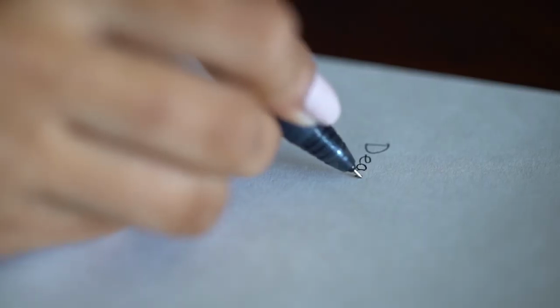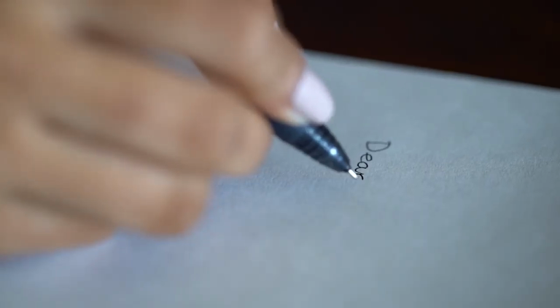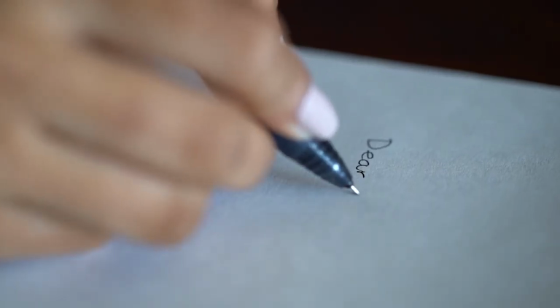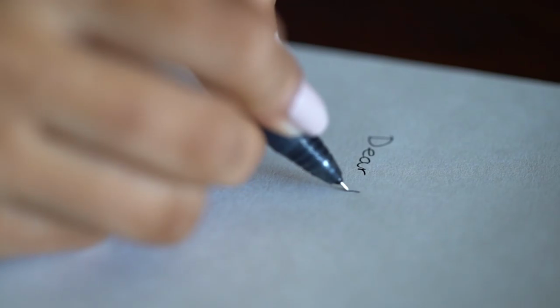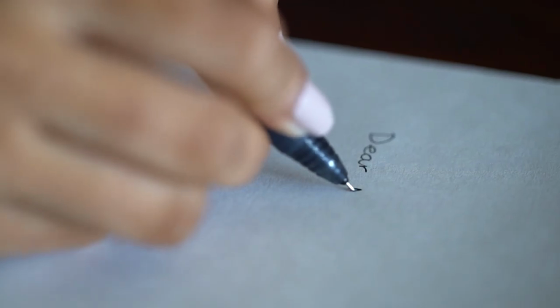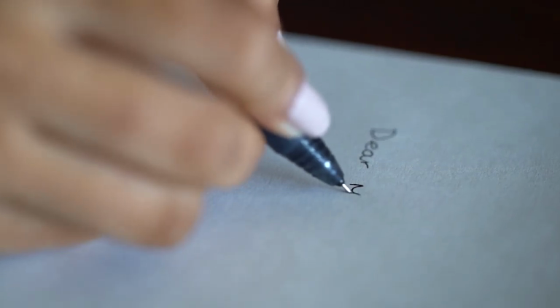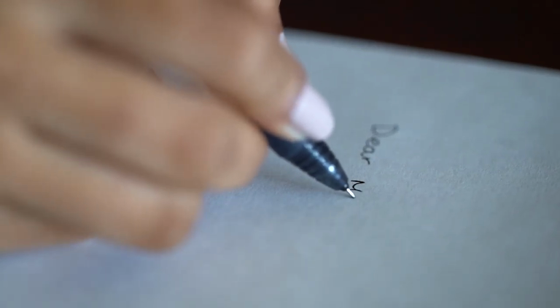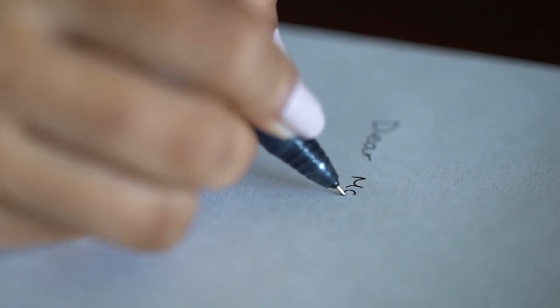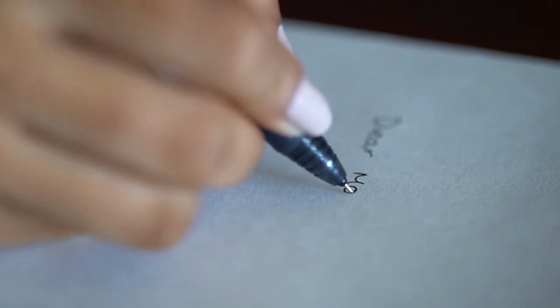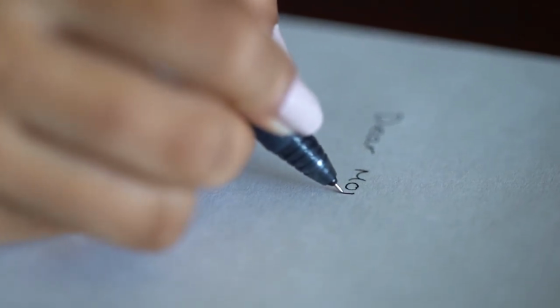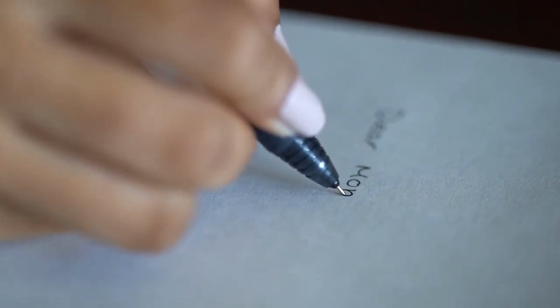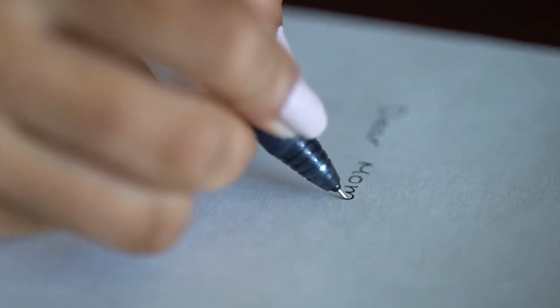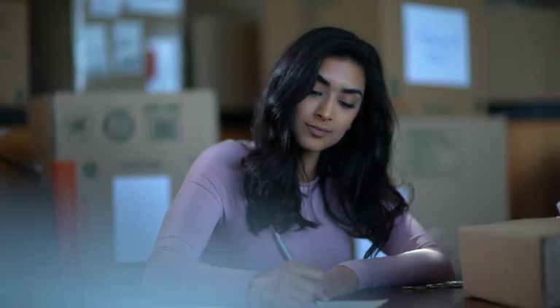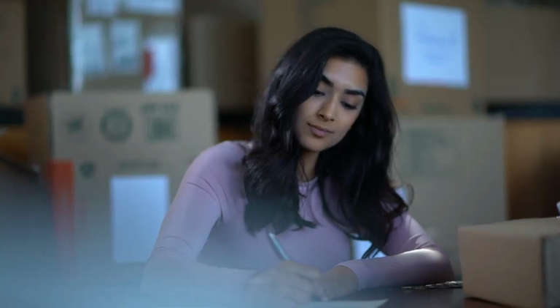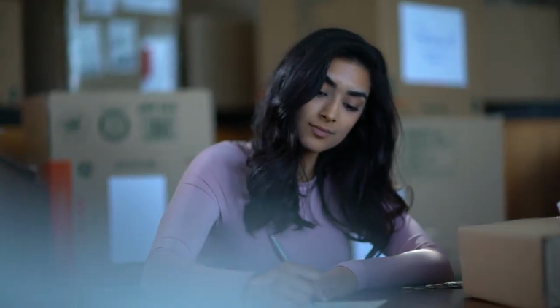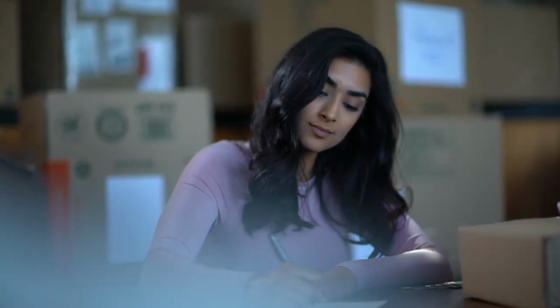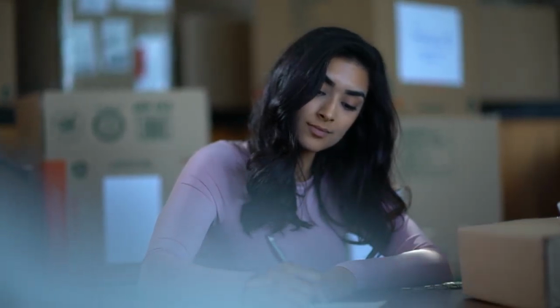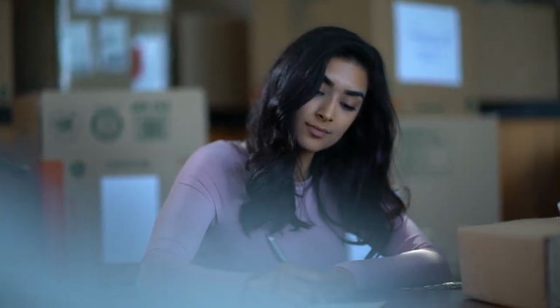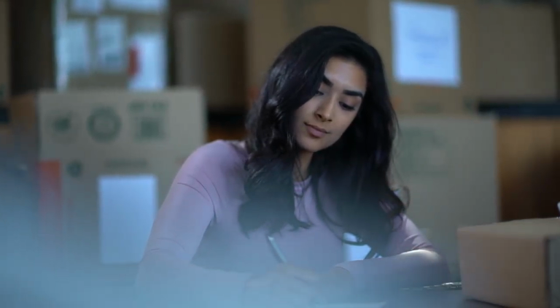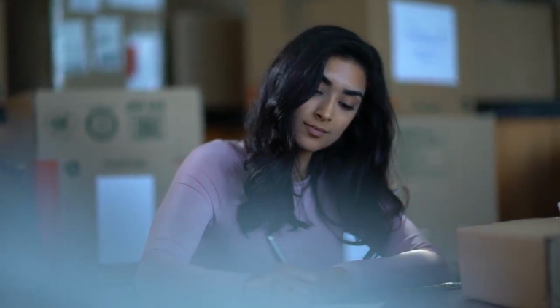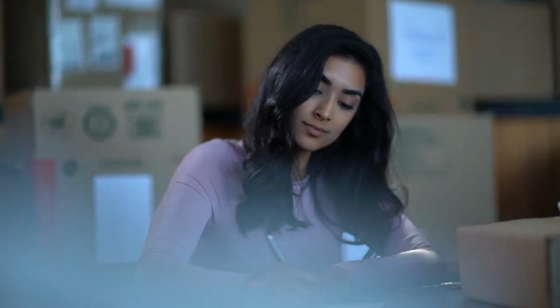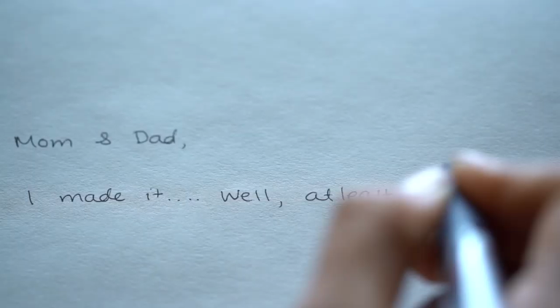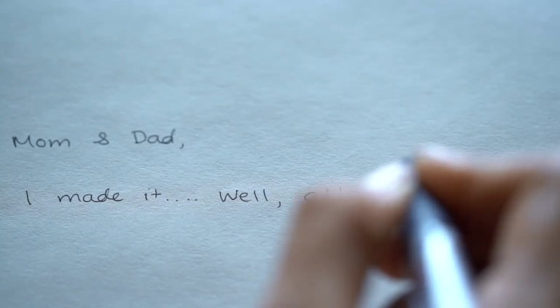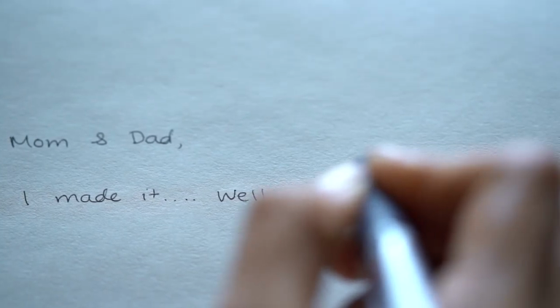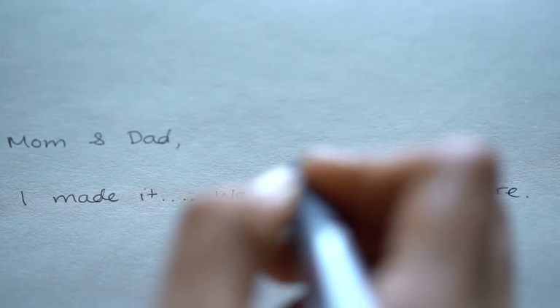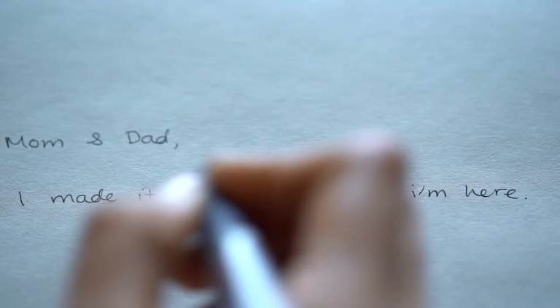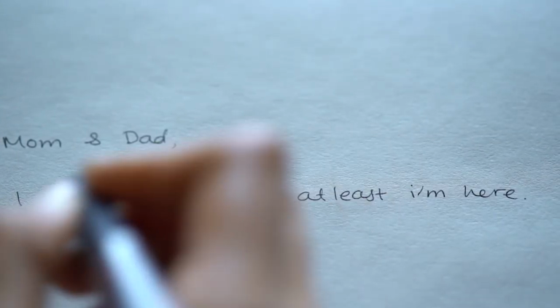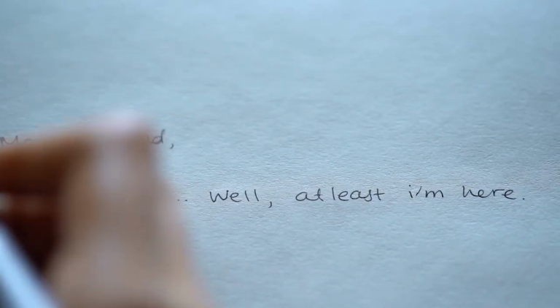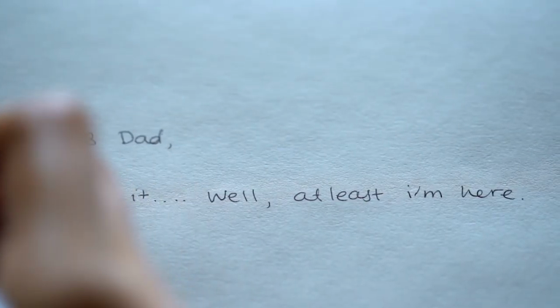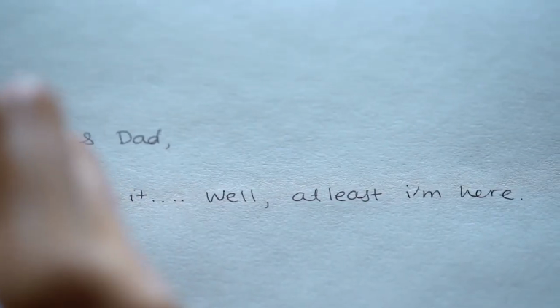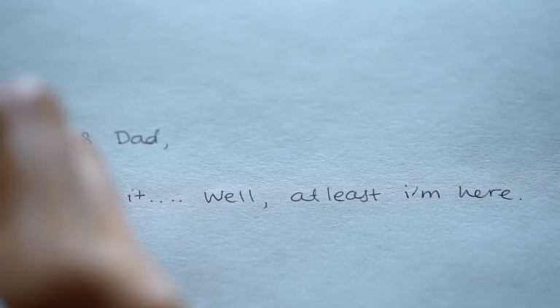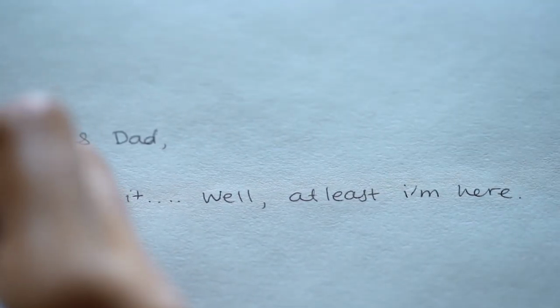Dear Mom and Dad, I made it. Well, at least I'm here.